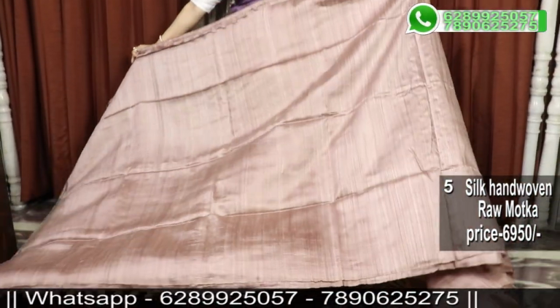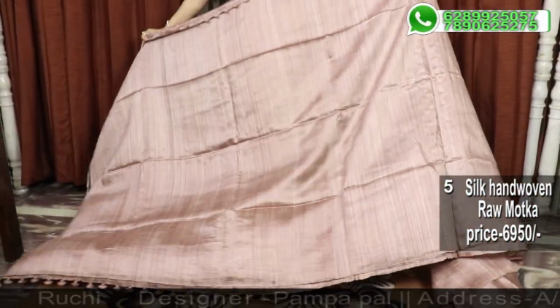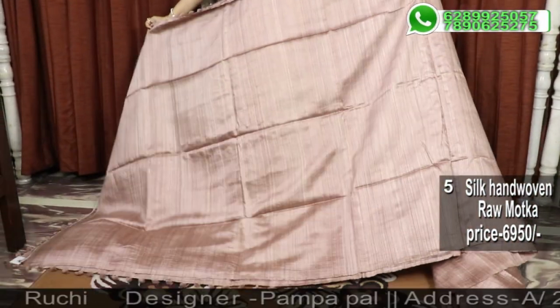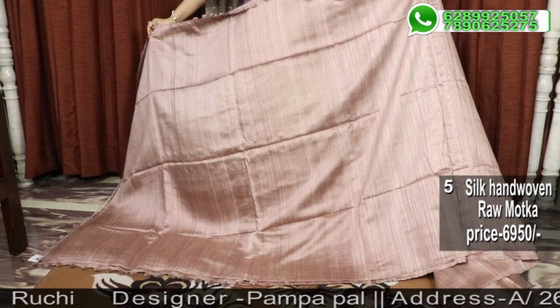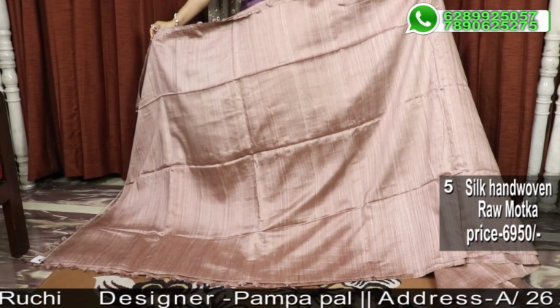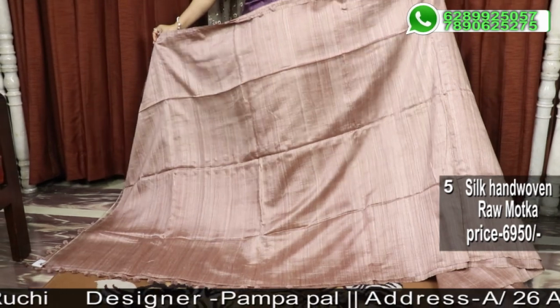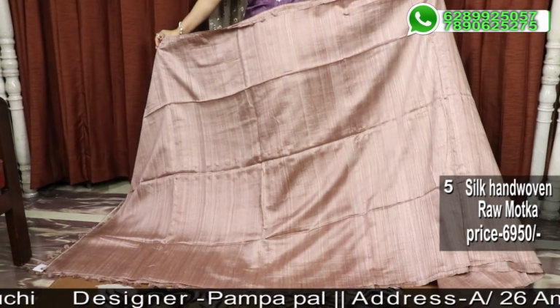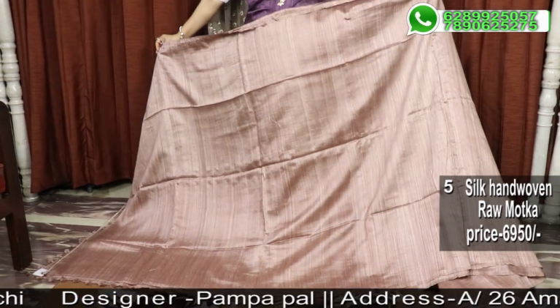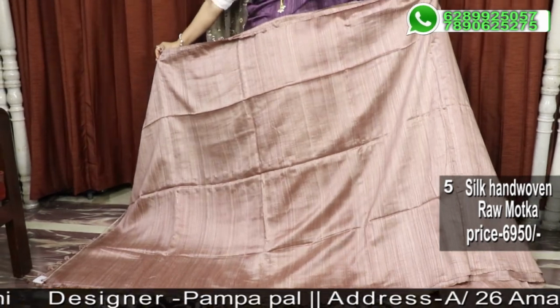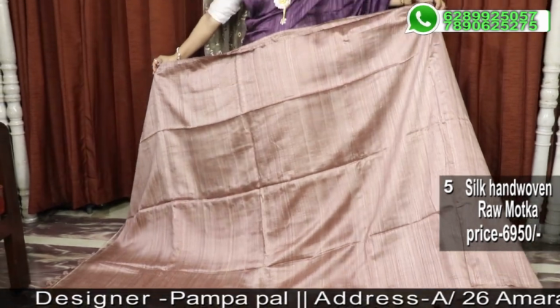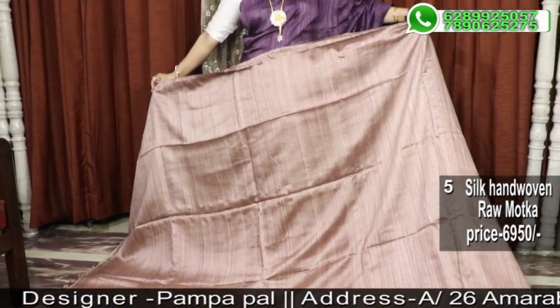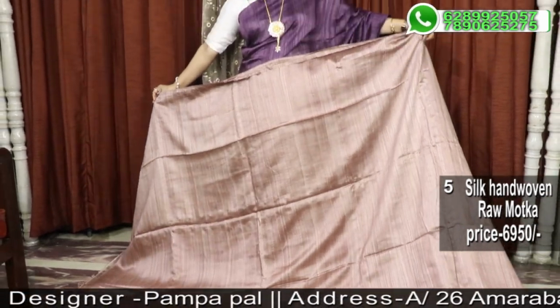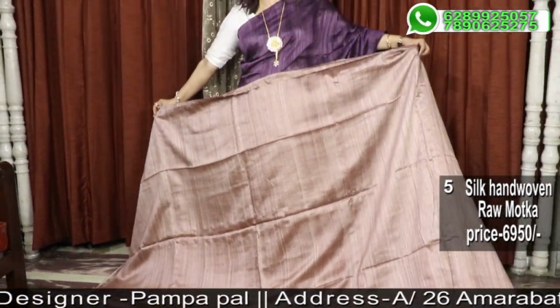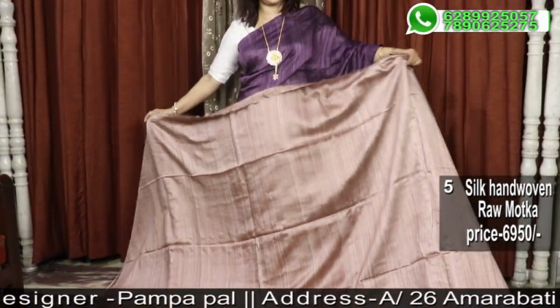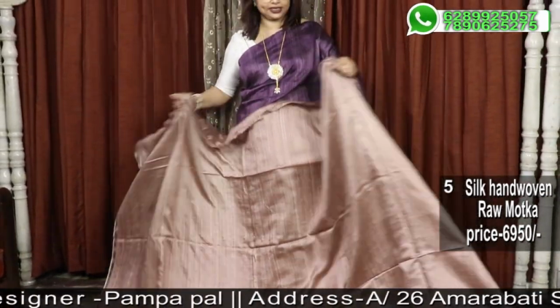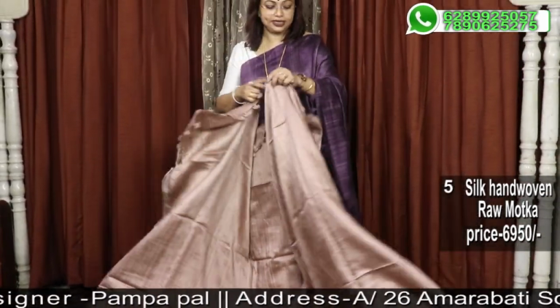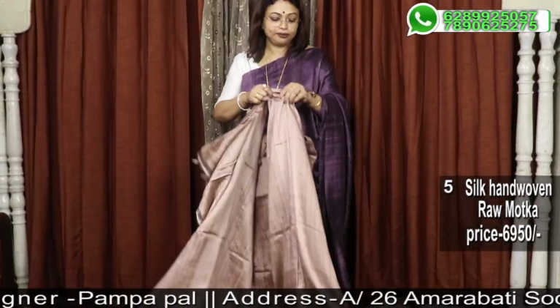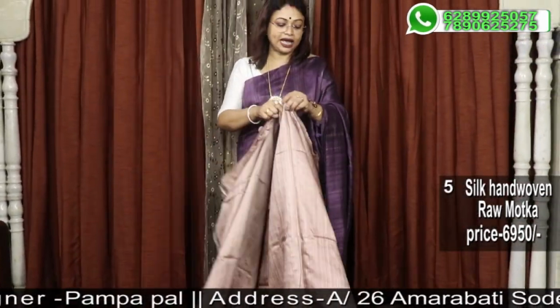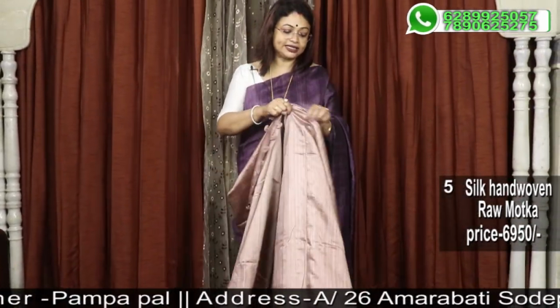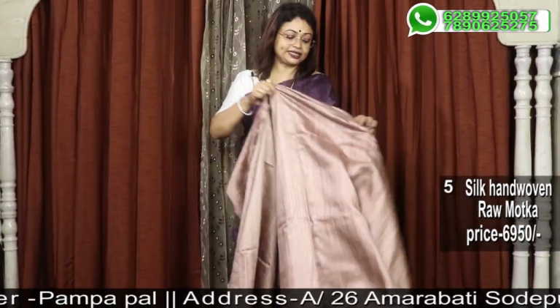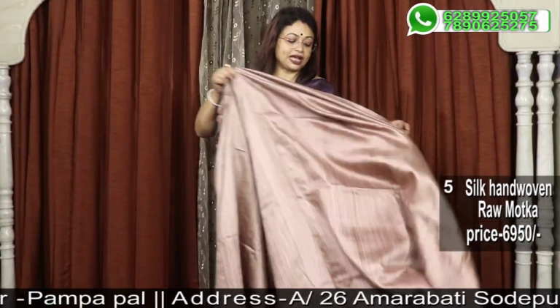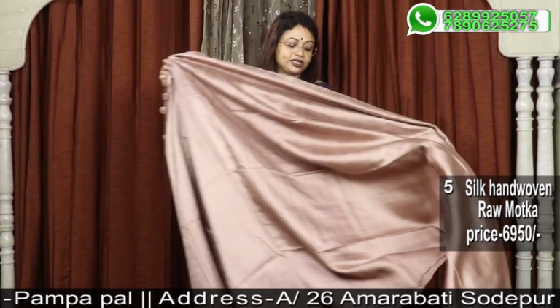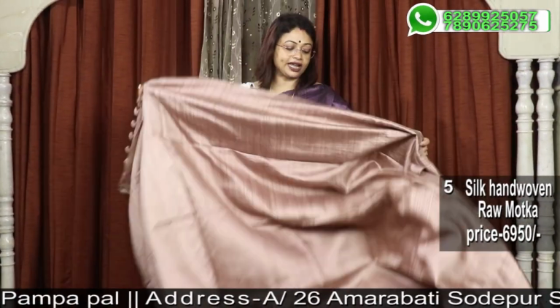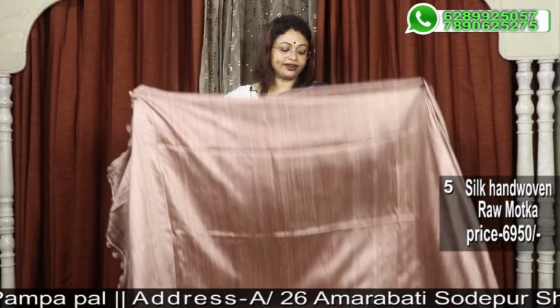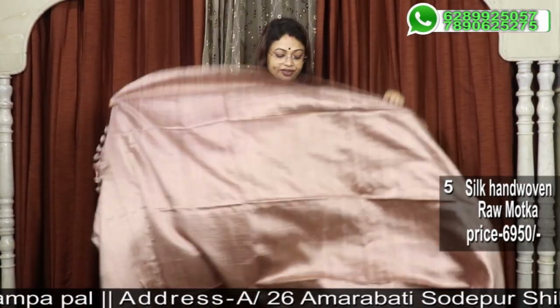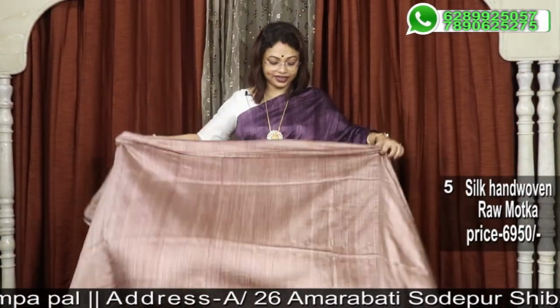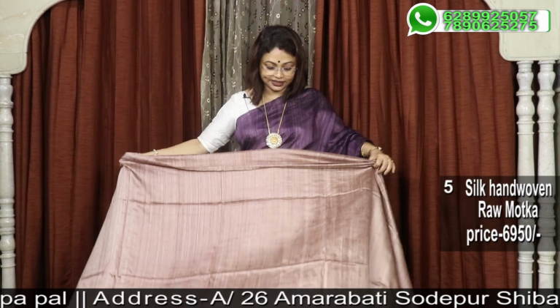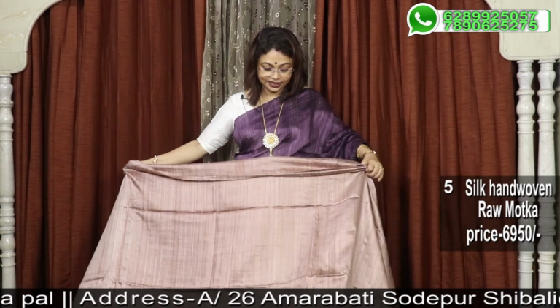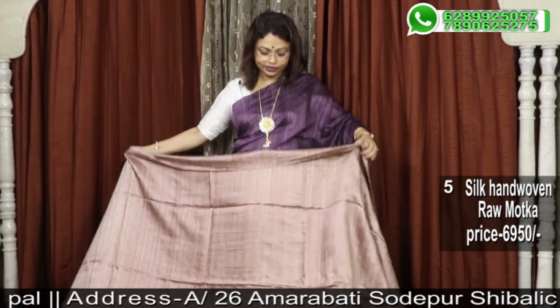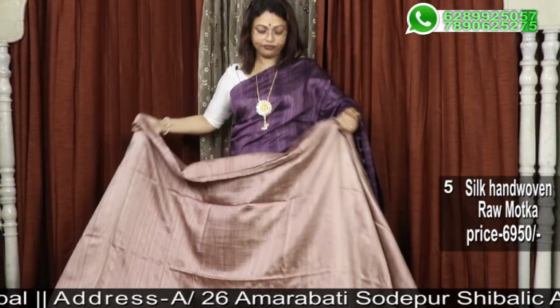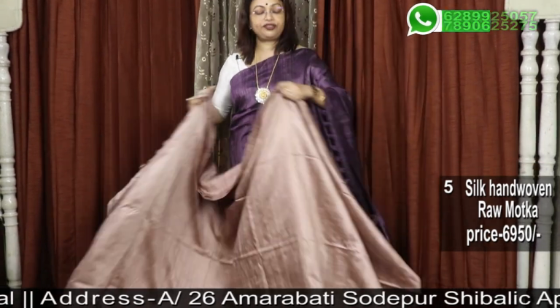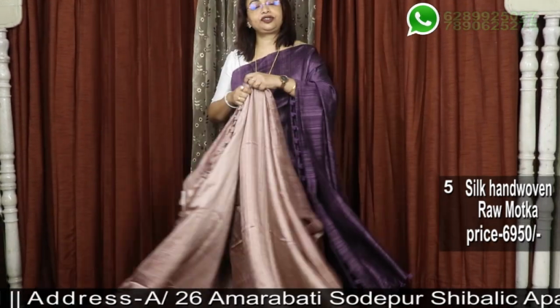Blouse piece — running blouse piece. Price is ₹6,950.